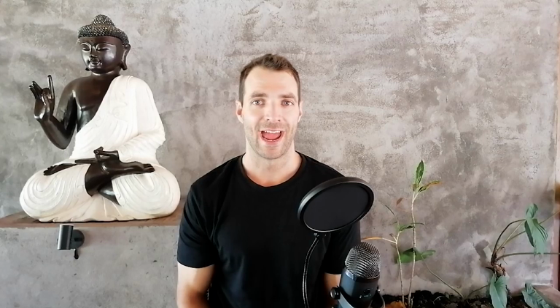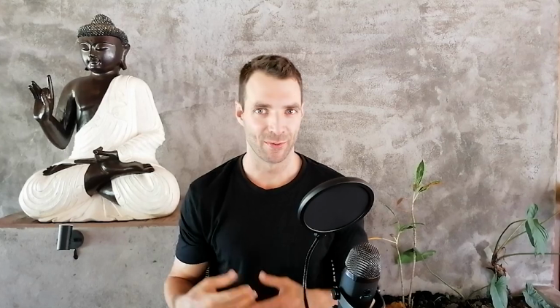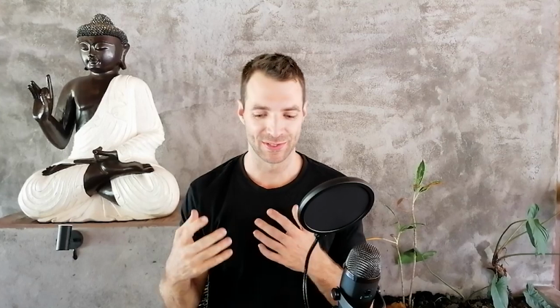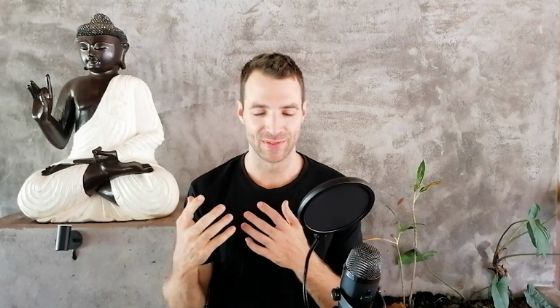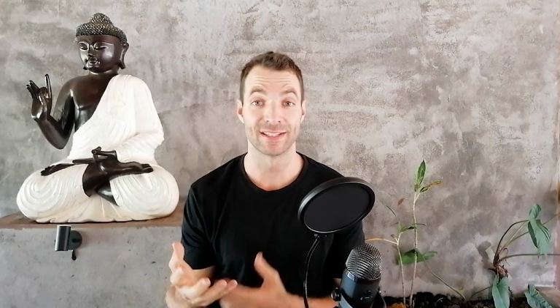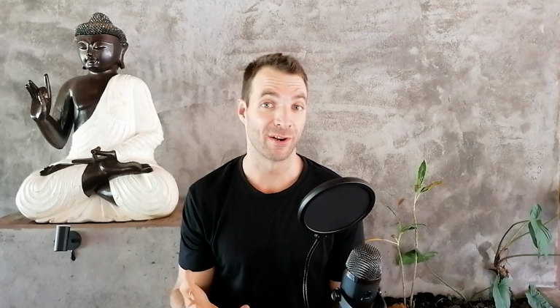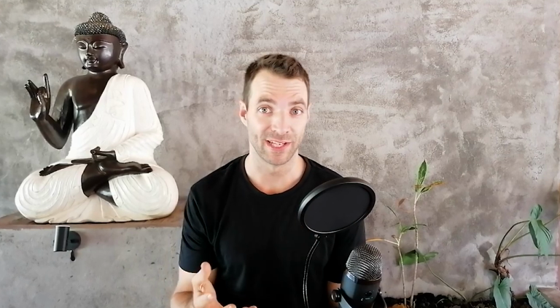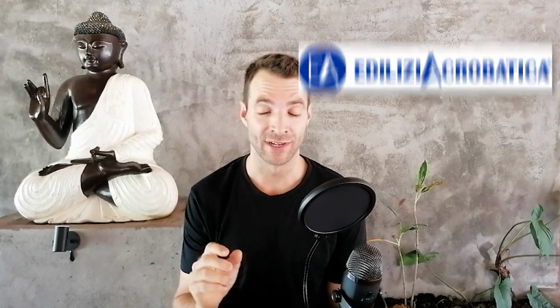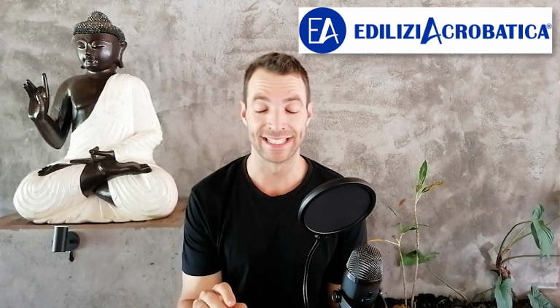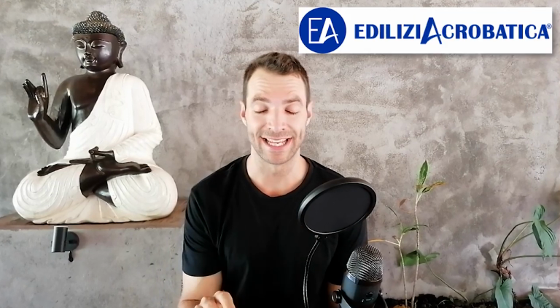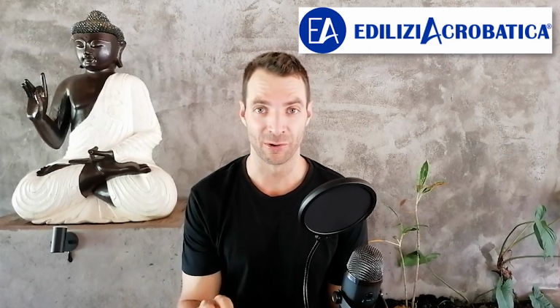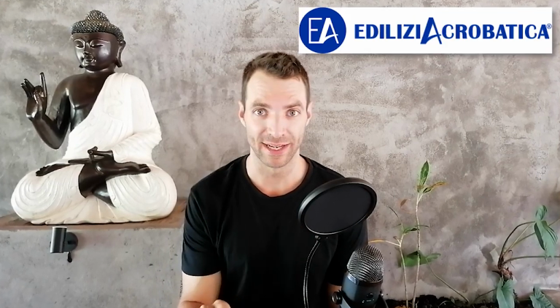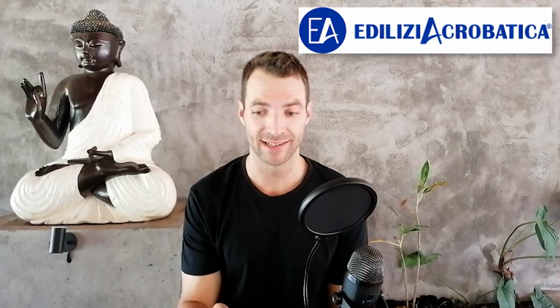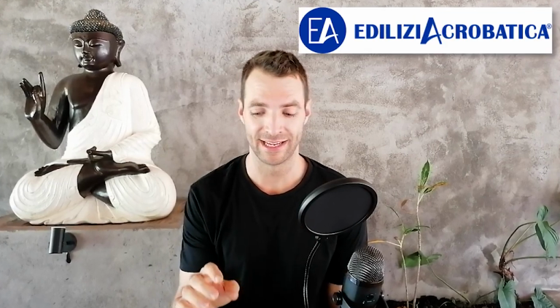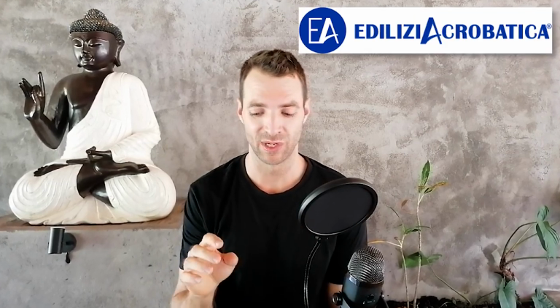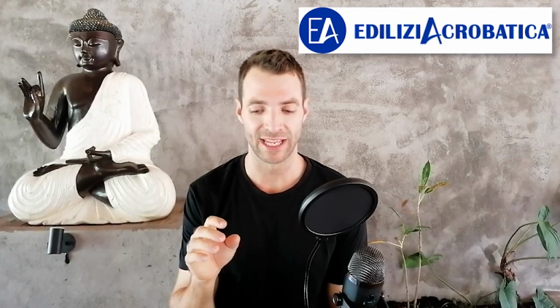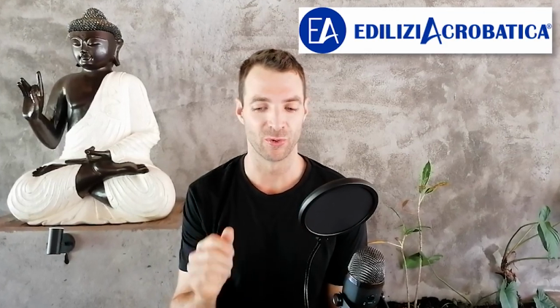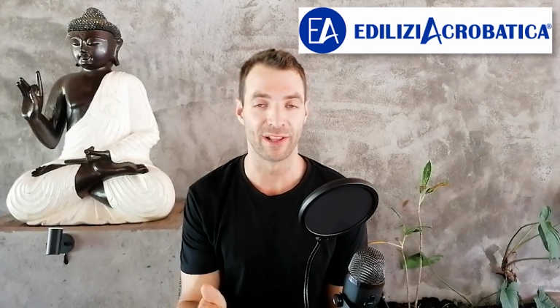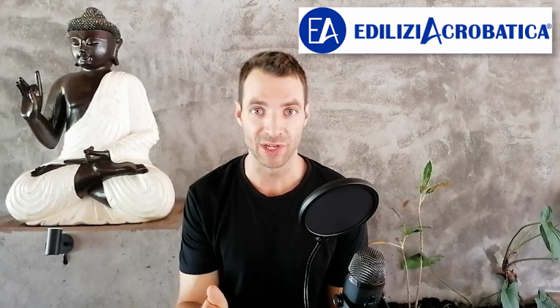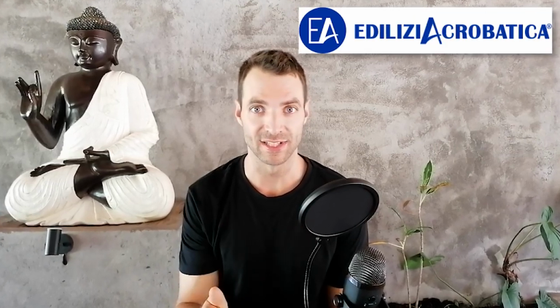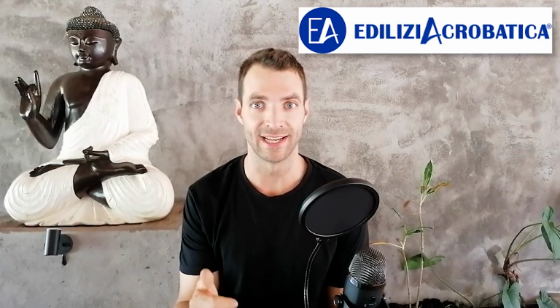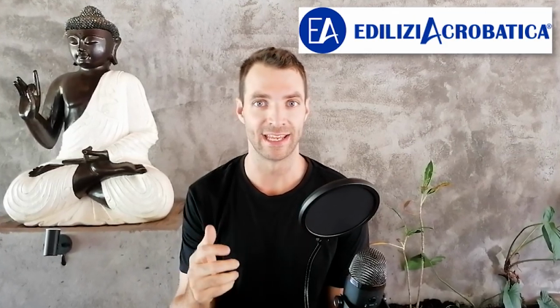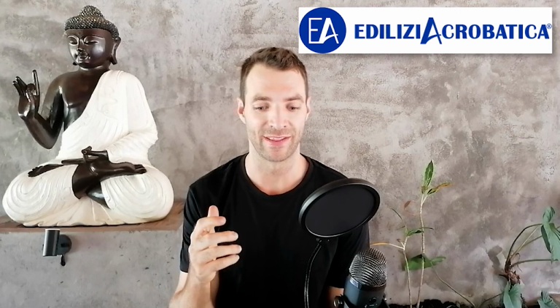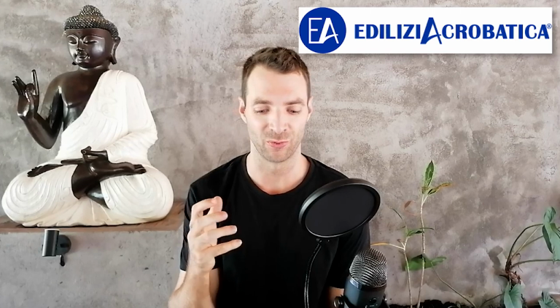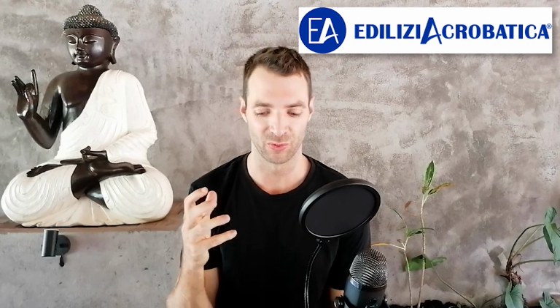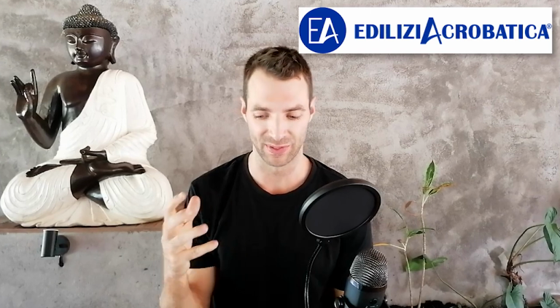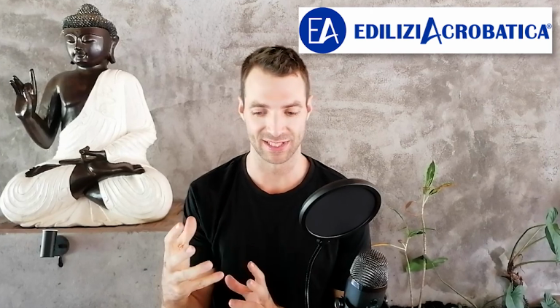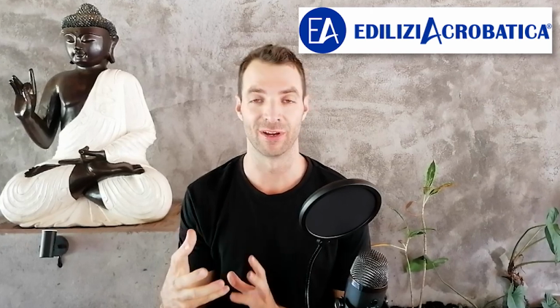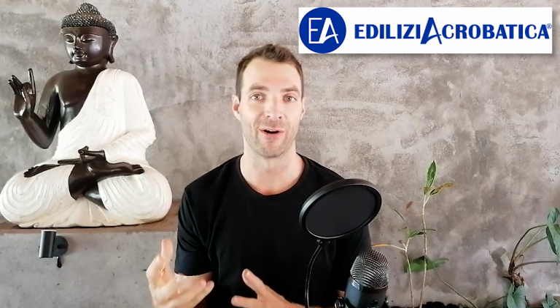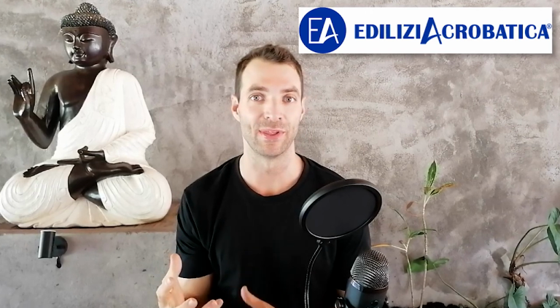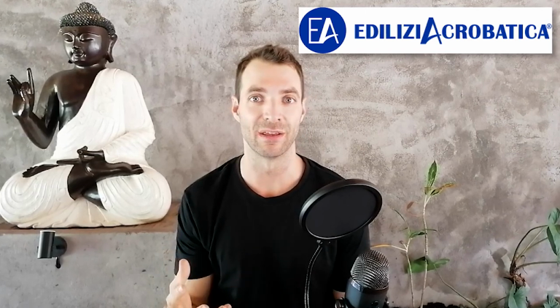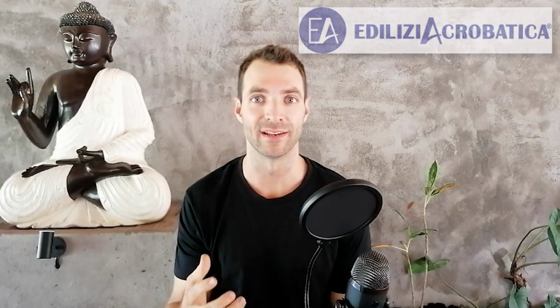Hey everyone. So this is the final video on Delizia Acrobatica and we're going to get through the valuation today and then I'll do a bit of a summary of how I'm thinking about it.